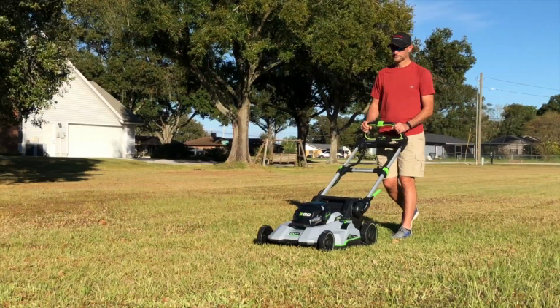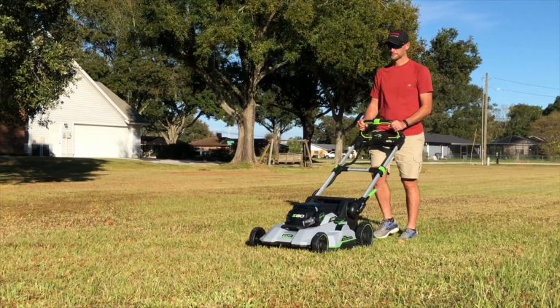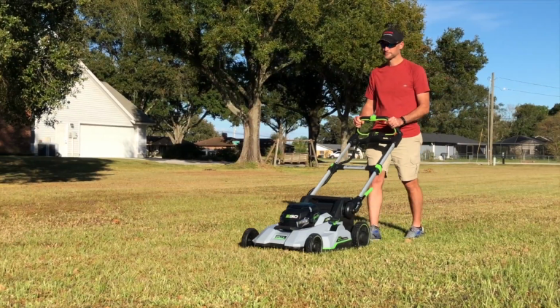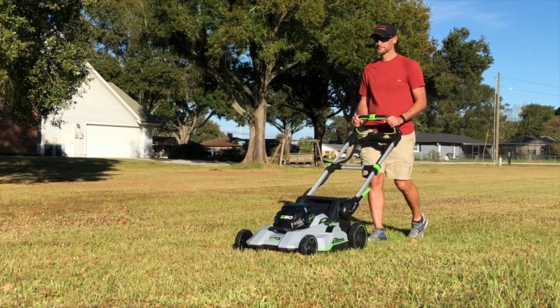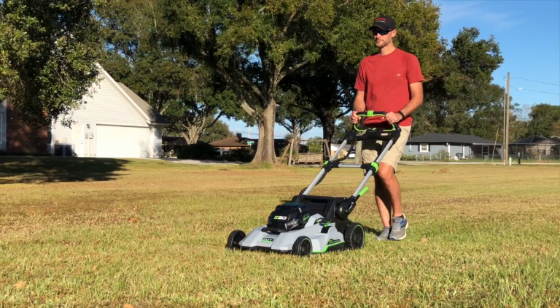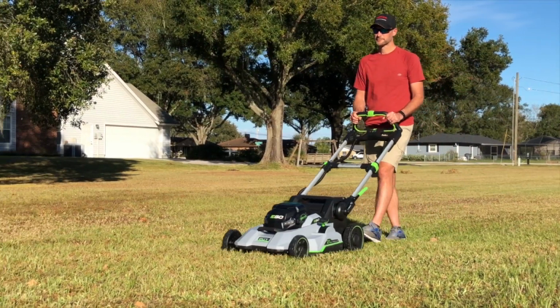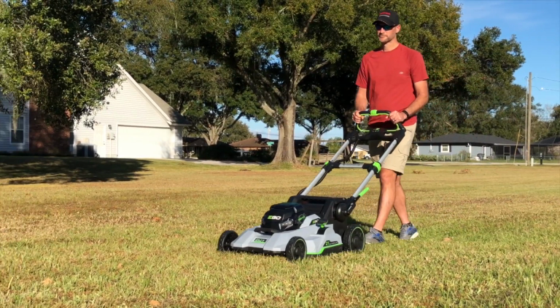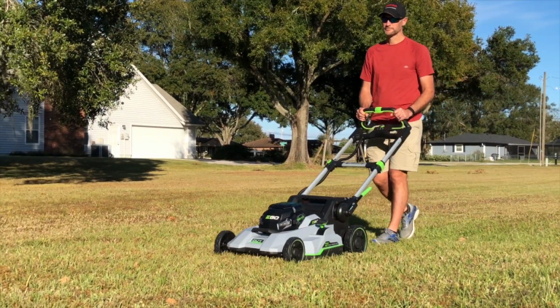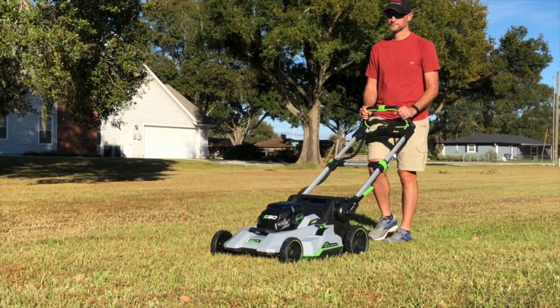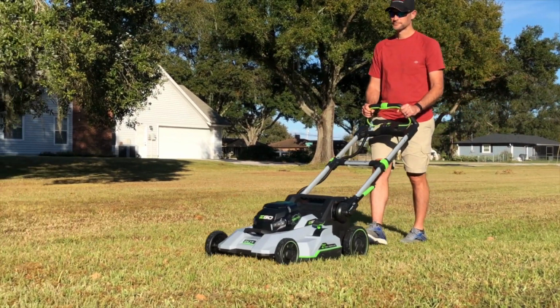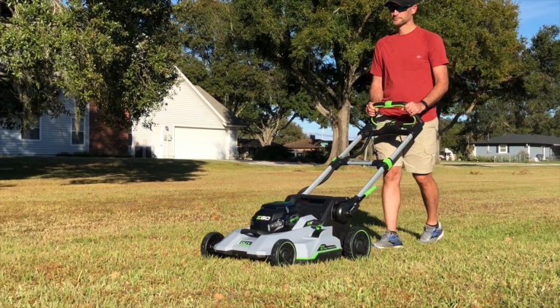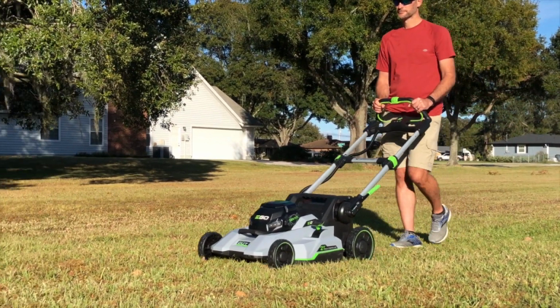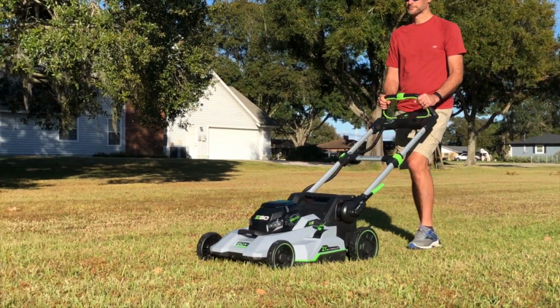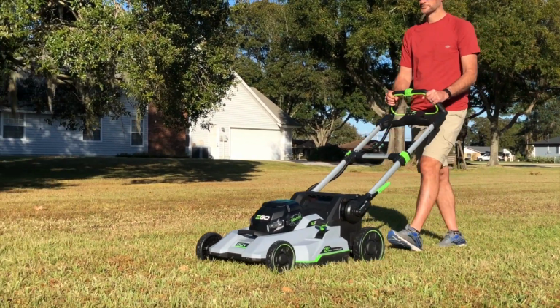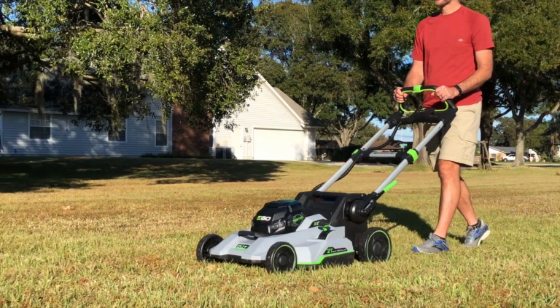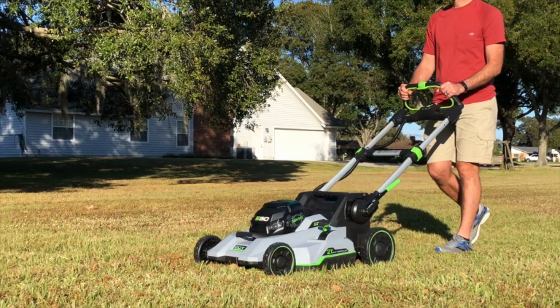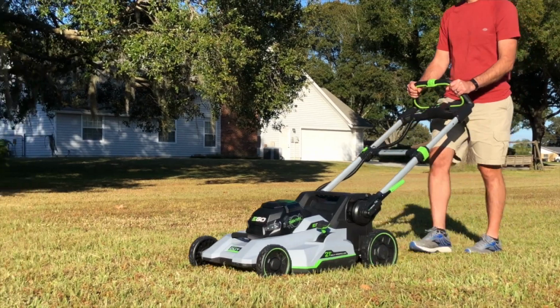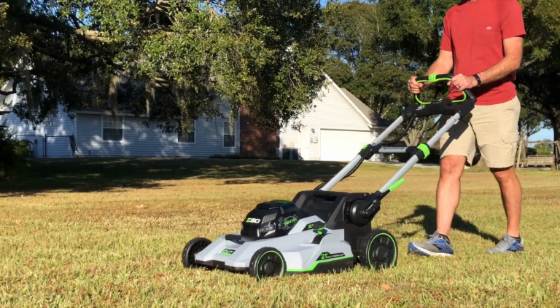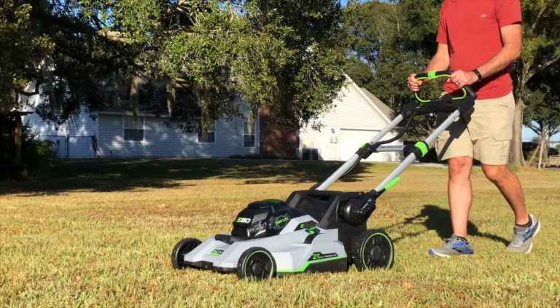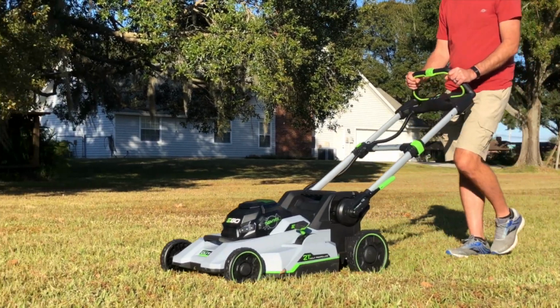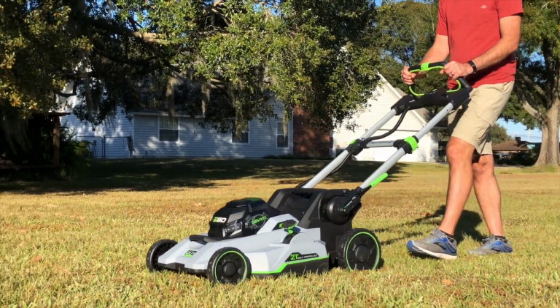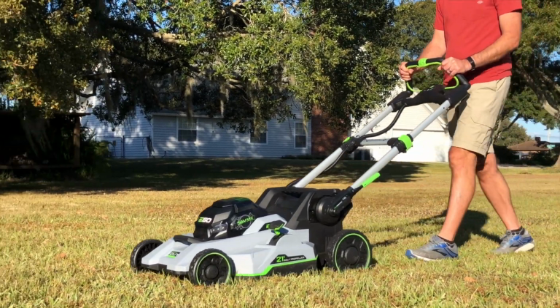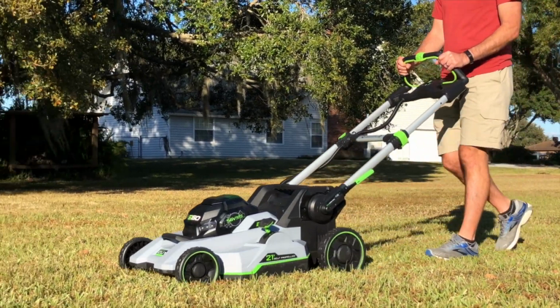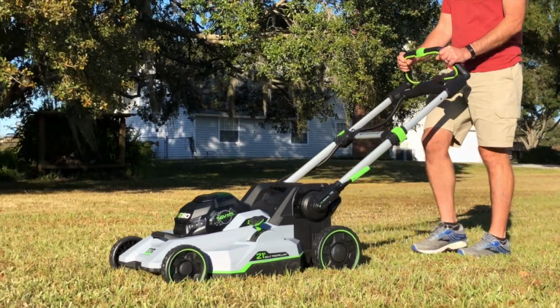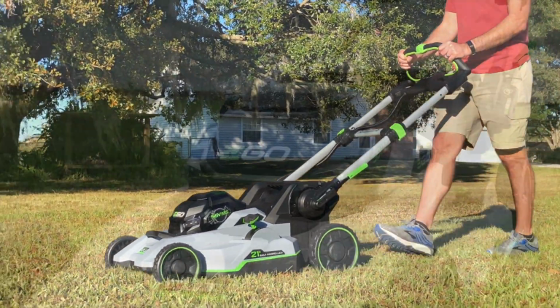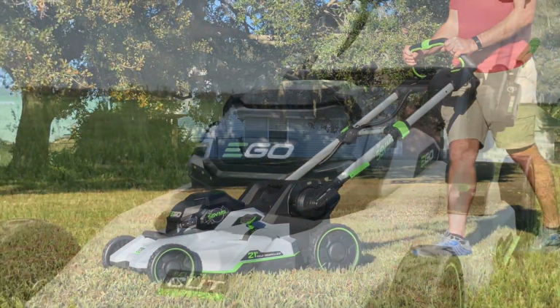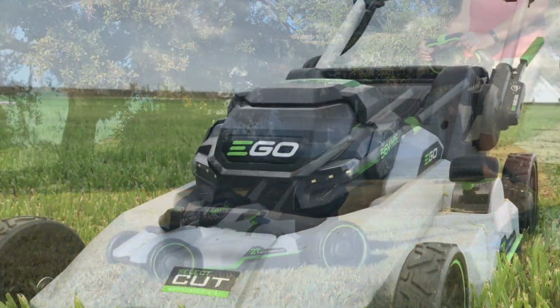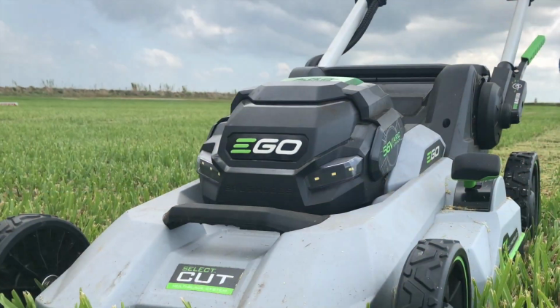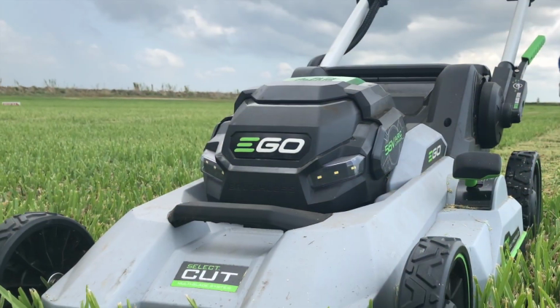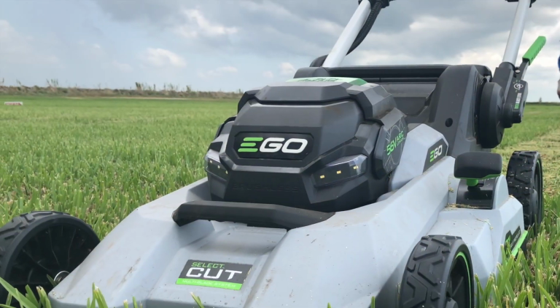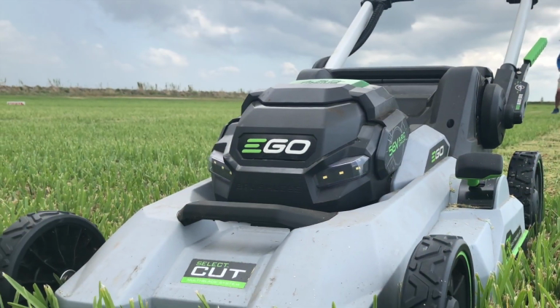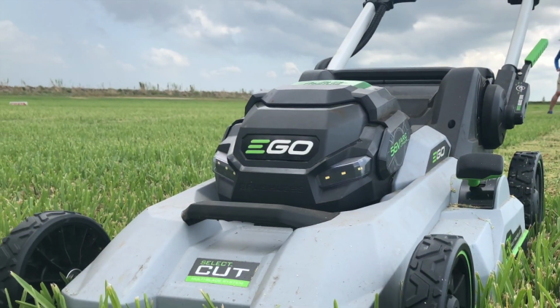The Tri-Cut blade's only downside comes at the expense of some run time. In our testing, the mower lost around 12–15% overall. For those interested in better mulching, this trade-off could be well worth the benefits.